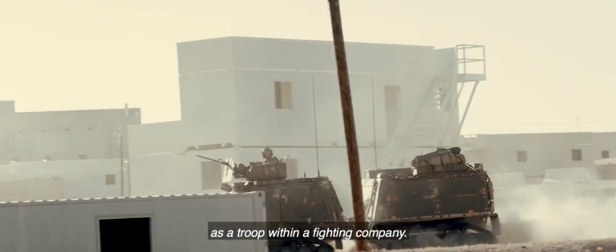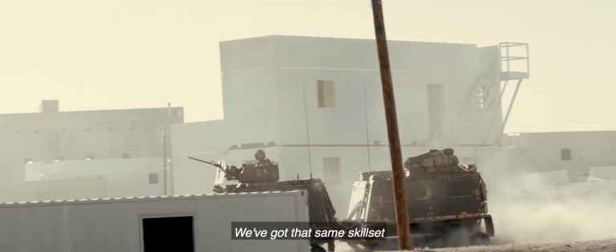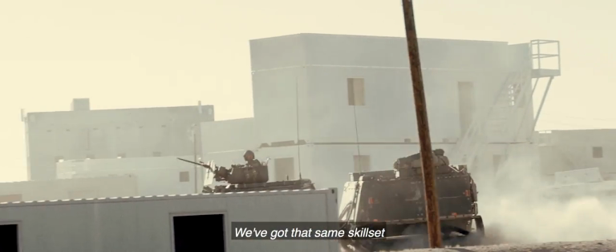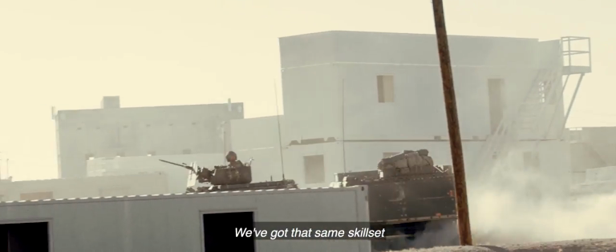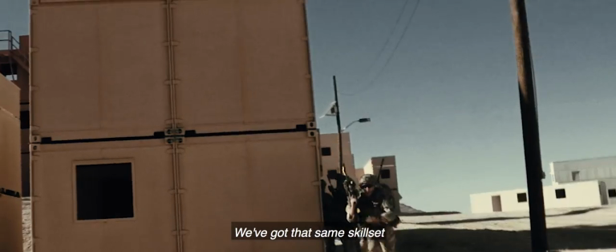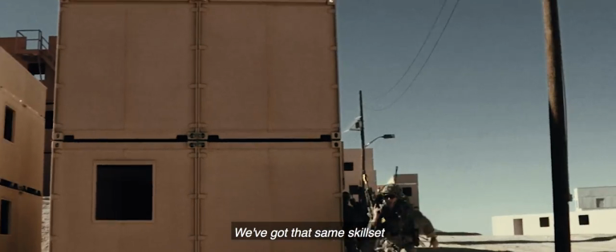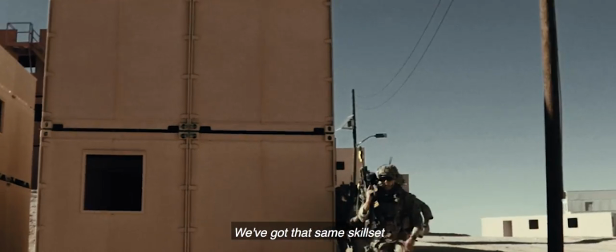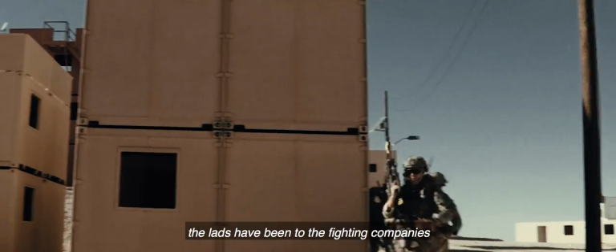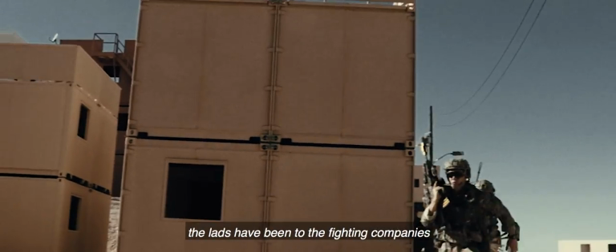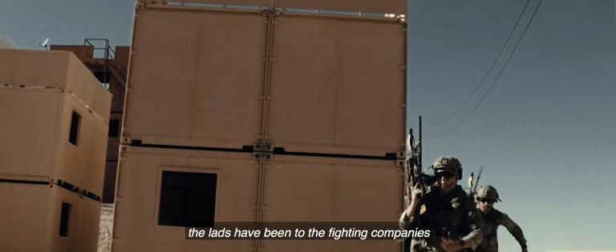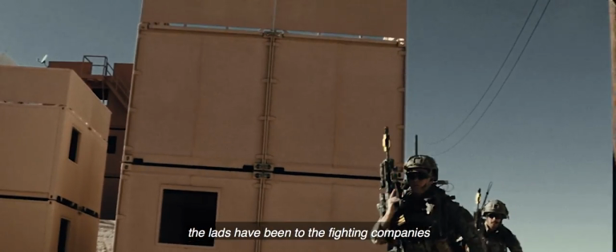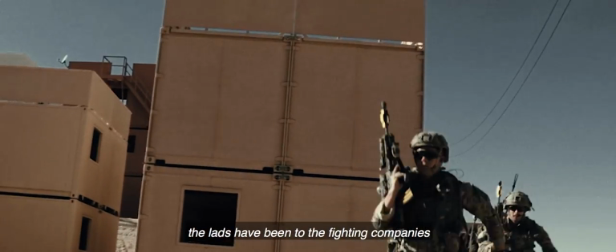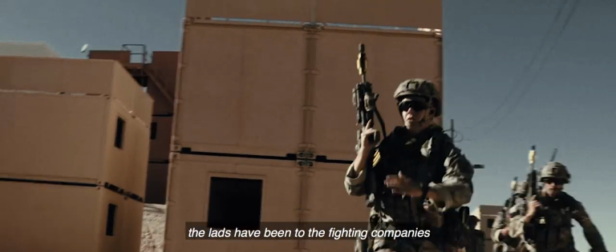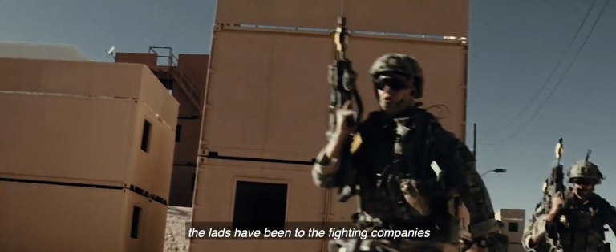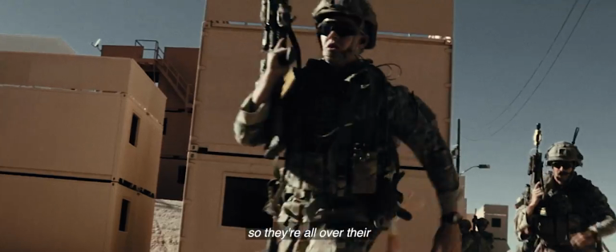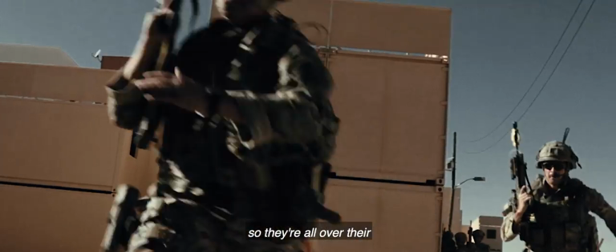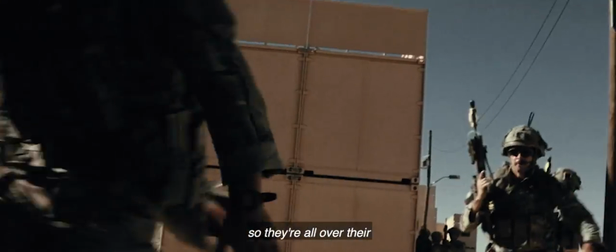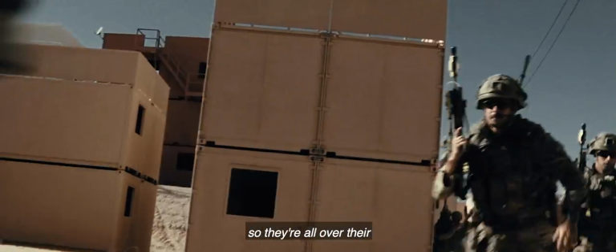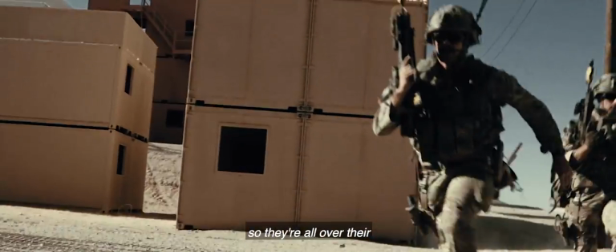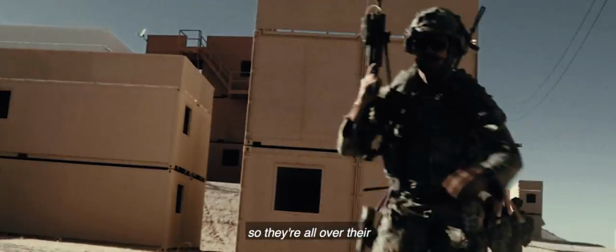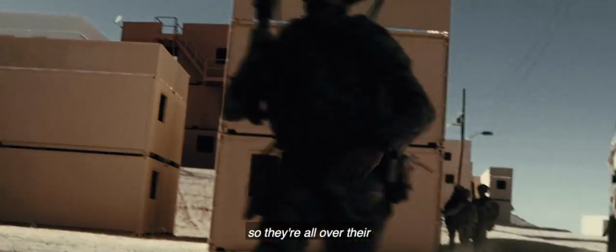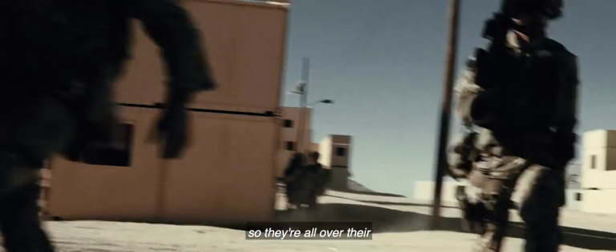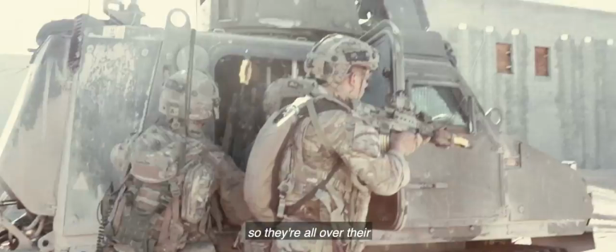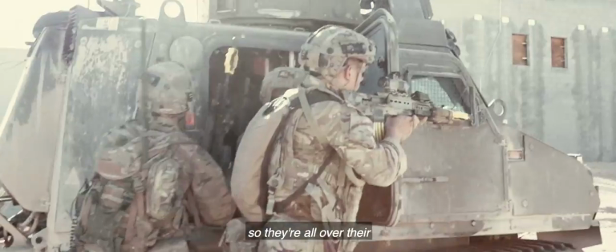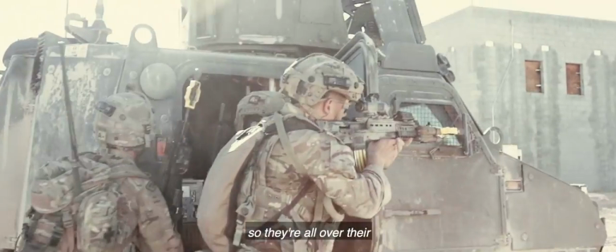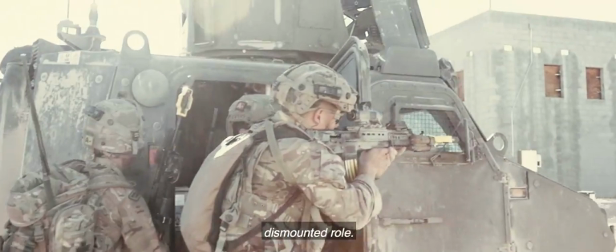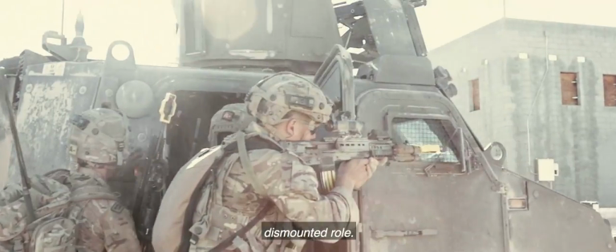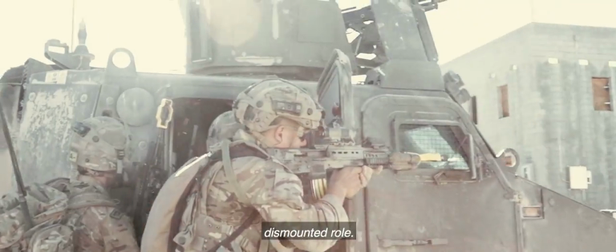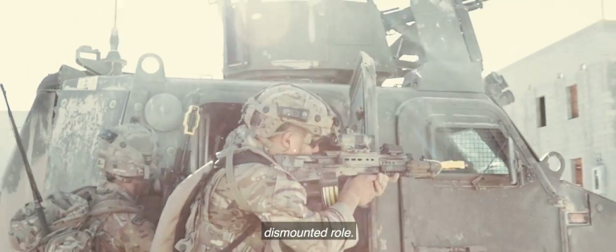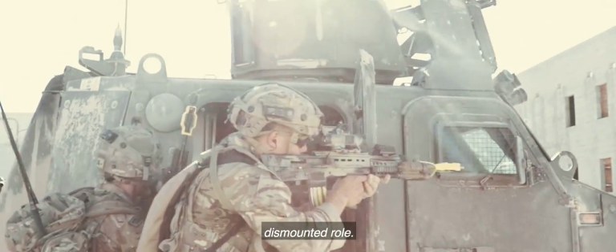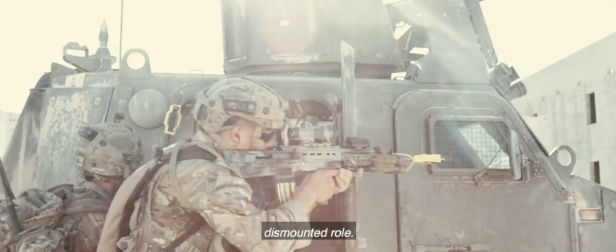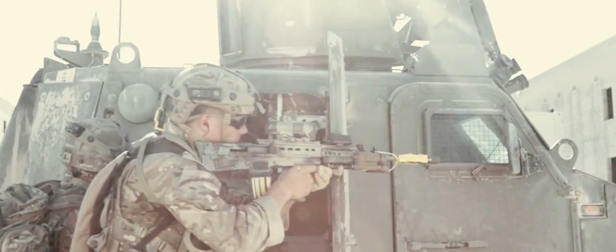We've got that same skill set. The lads have been to the fighting companies, so they're all over there. Dismounted. Roll.